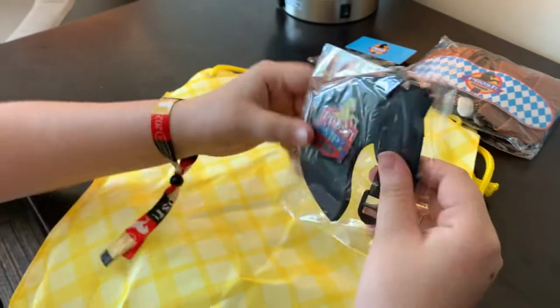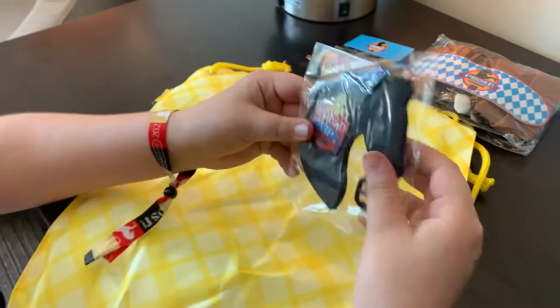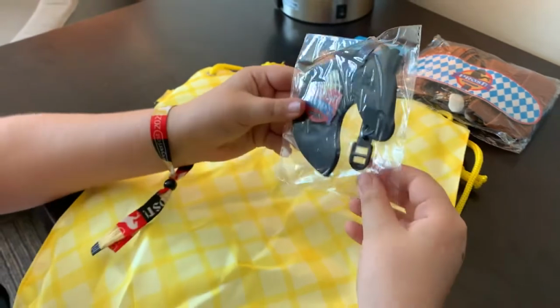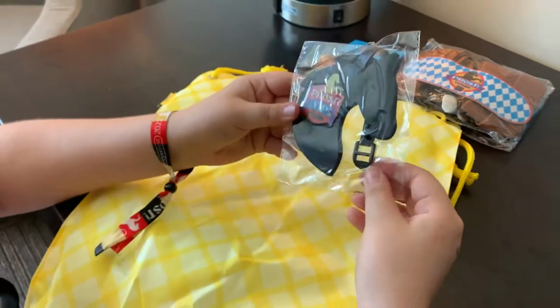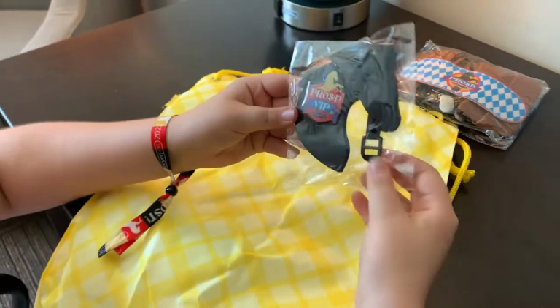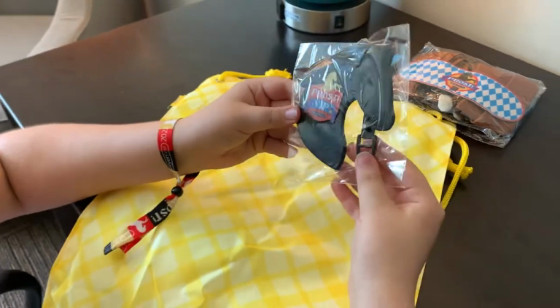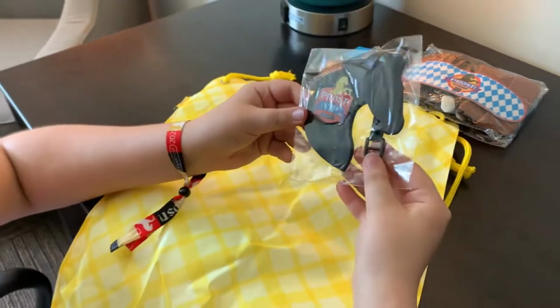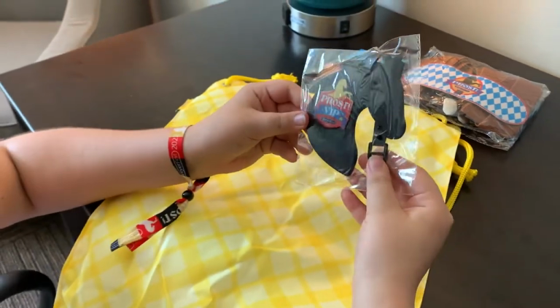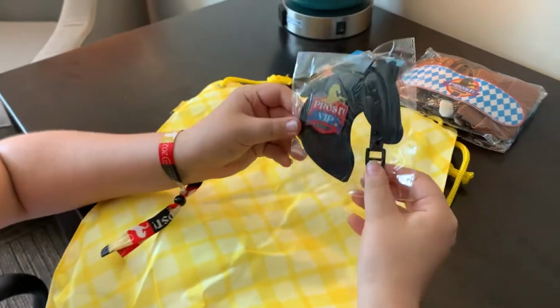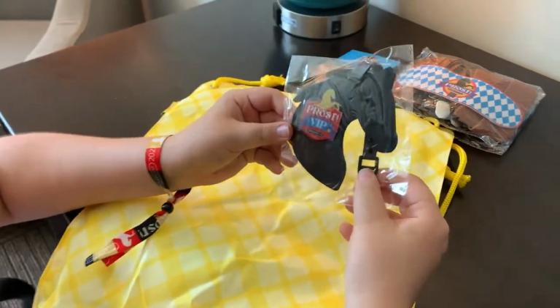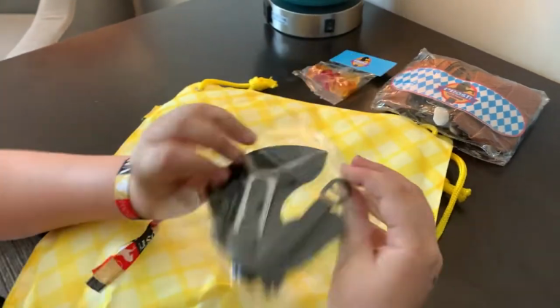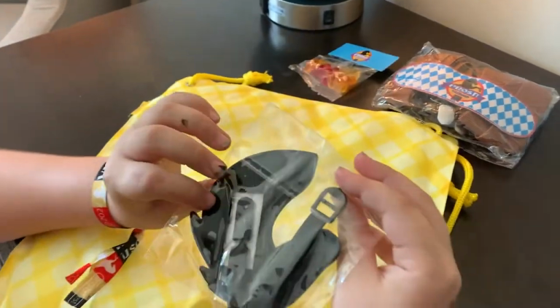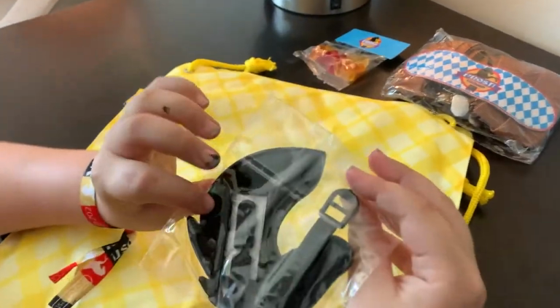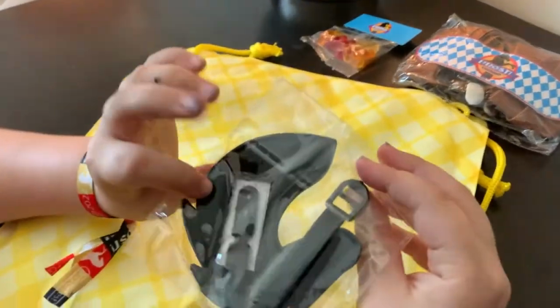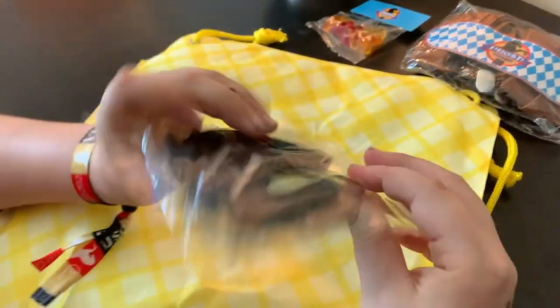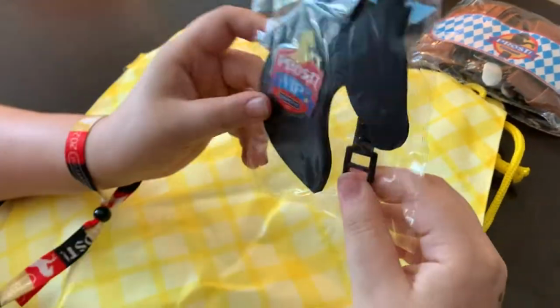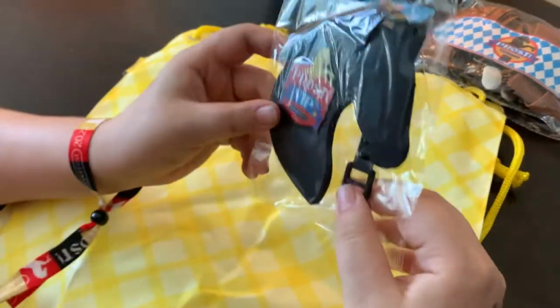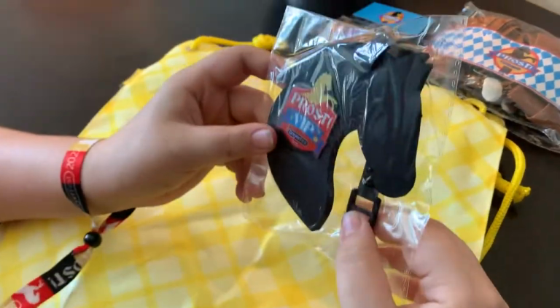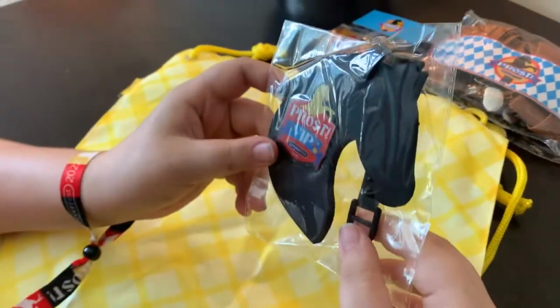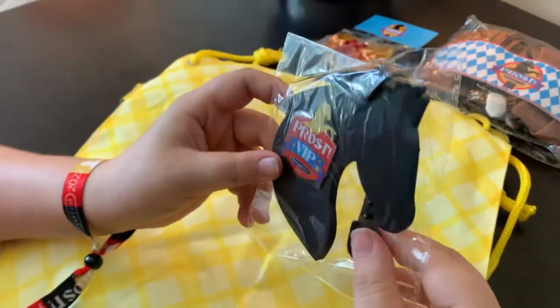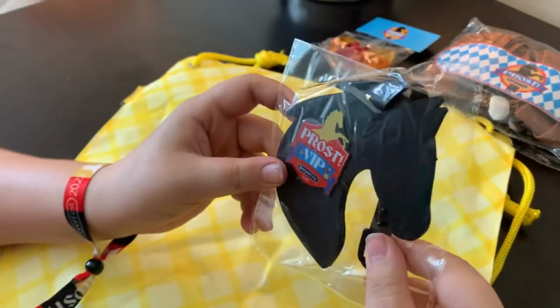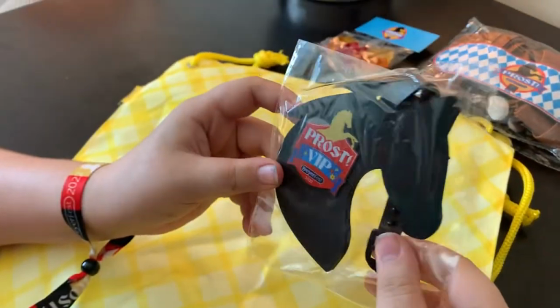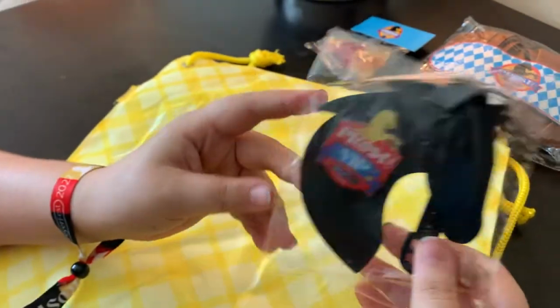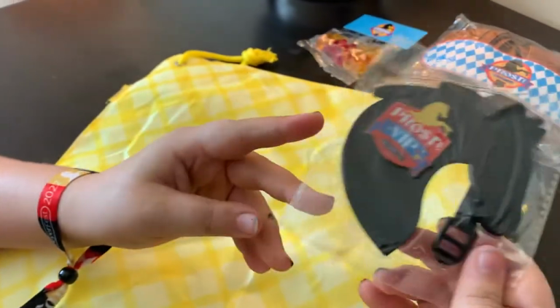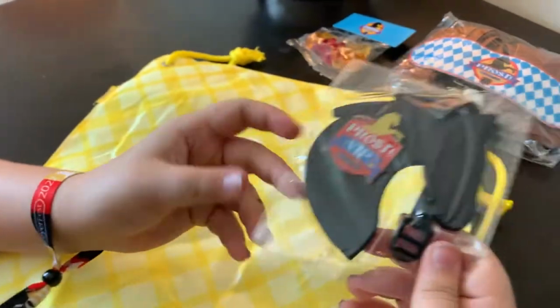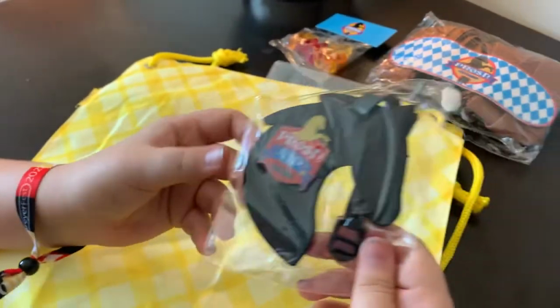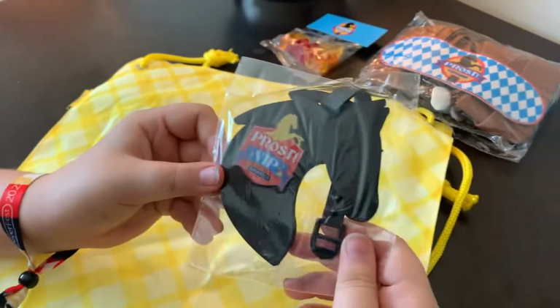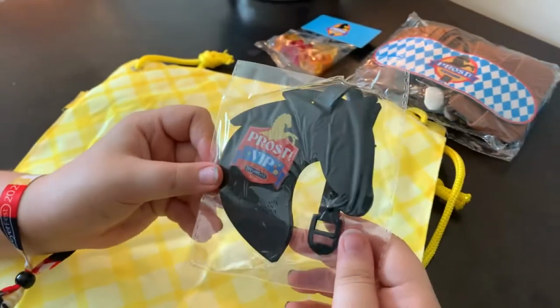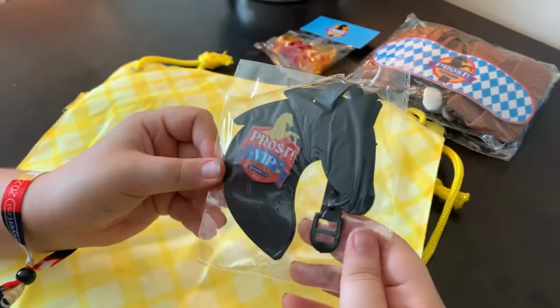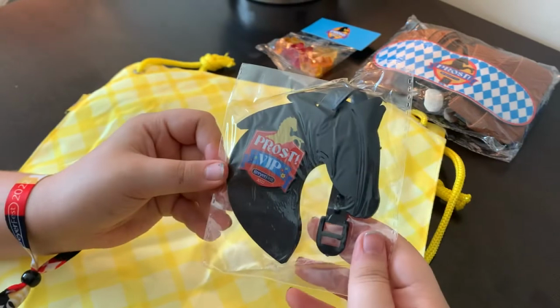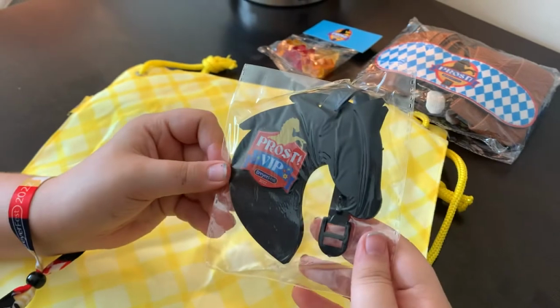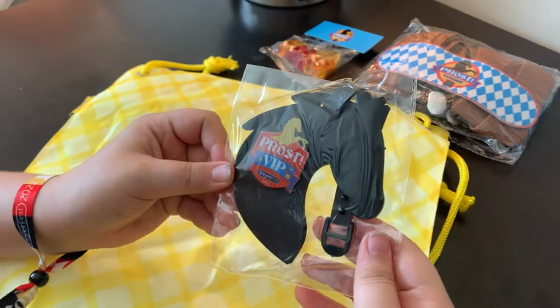It's a luggage tag. You can put this on your luggage for the next time you go to Briarfest, which is kind of smart.